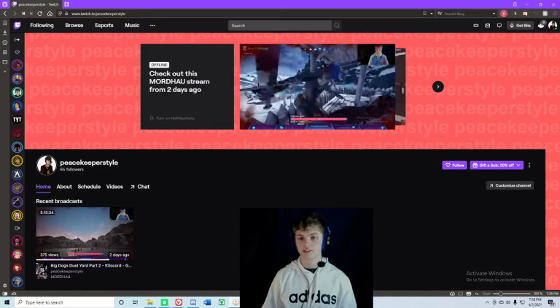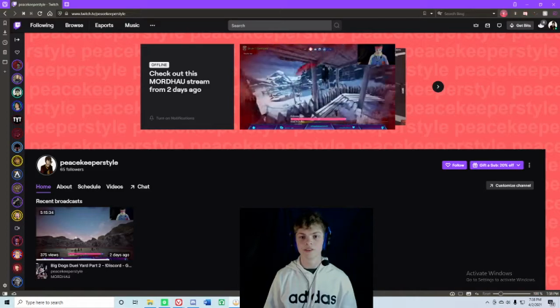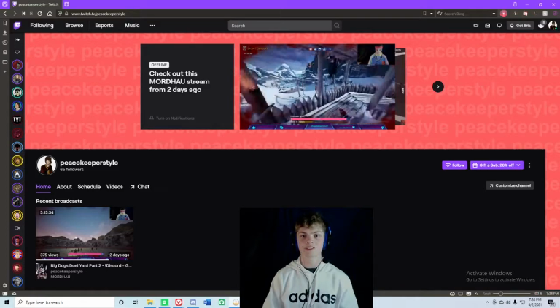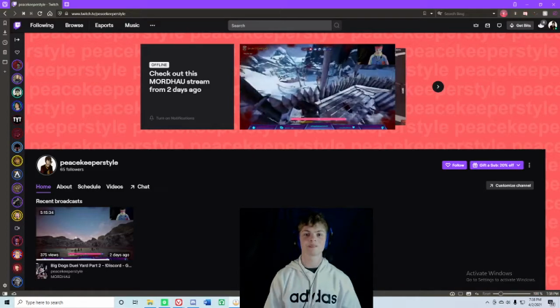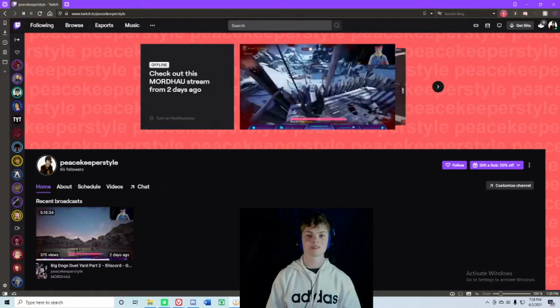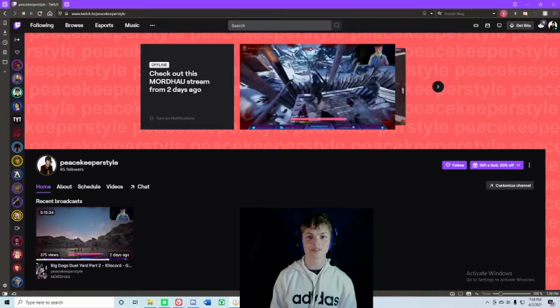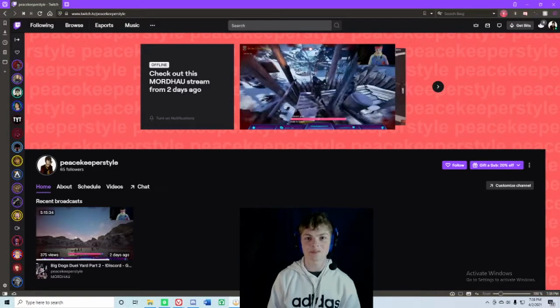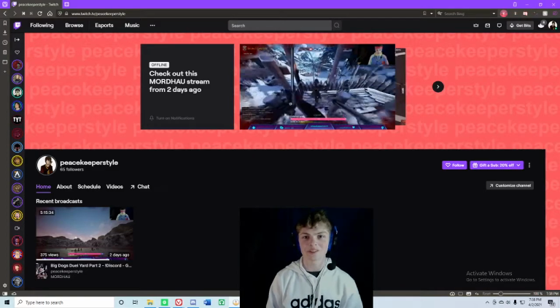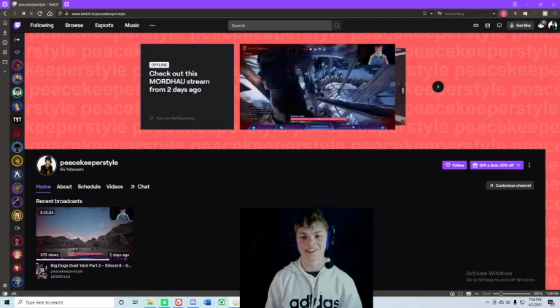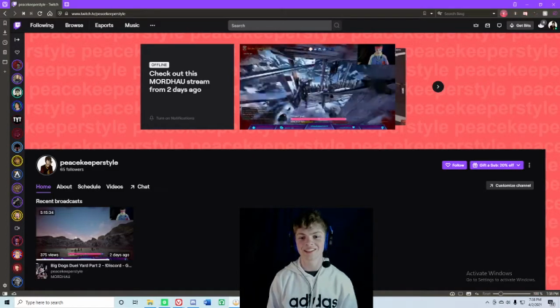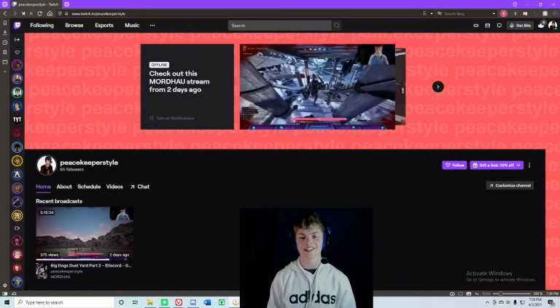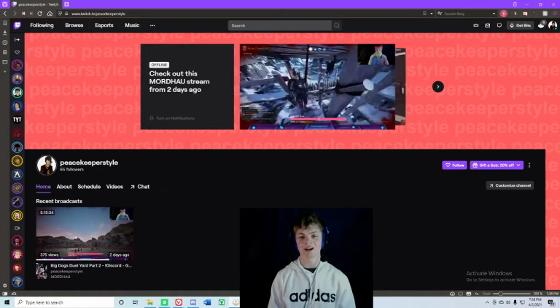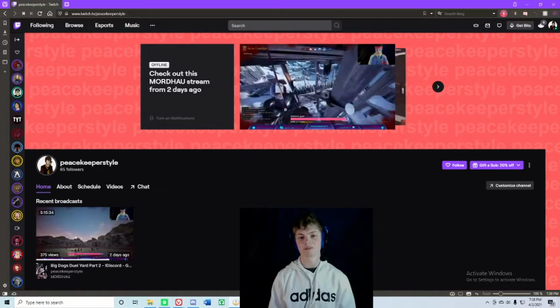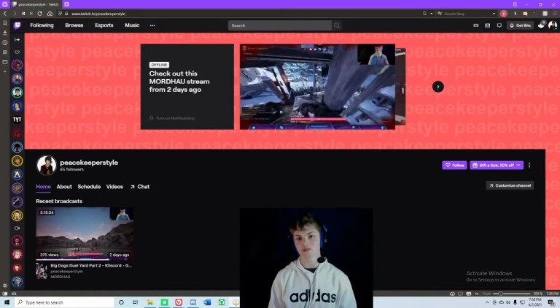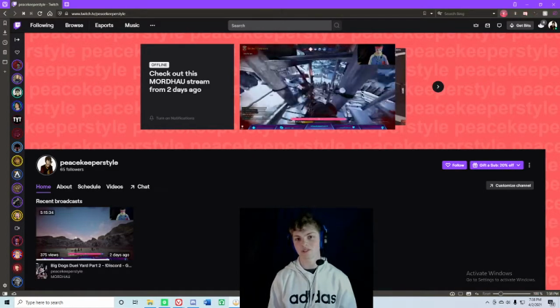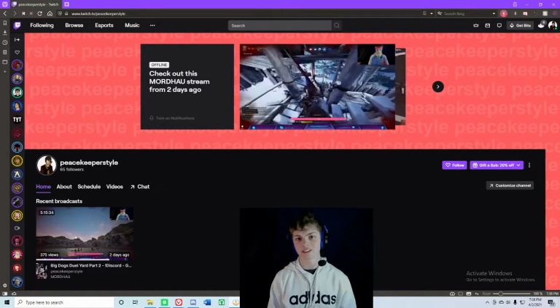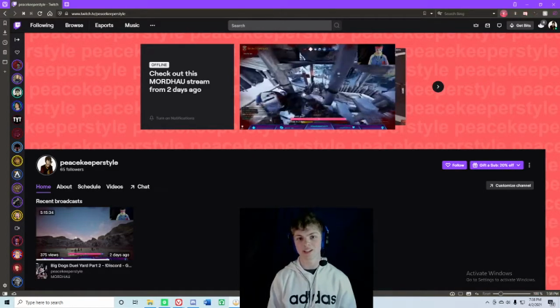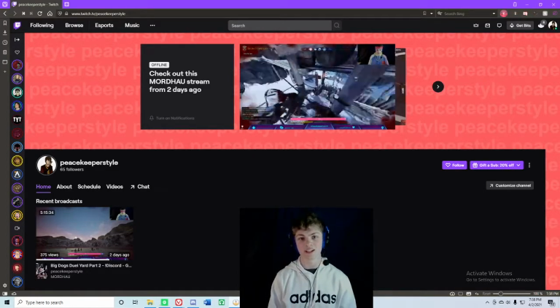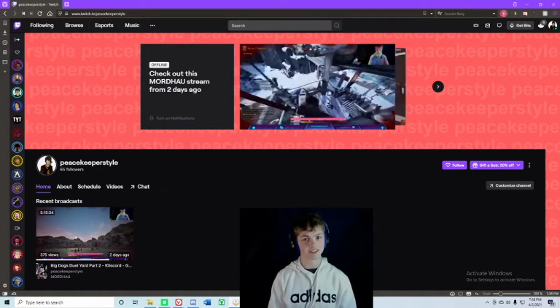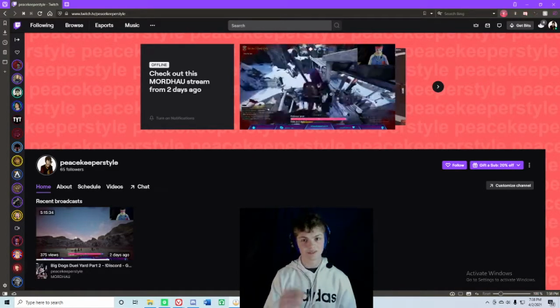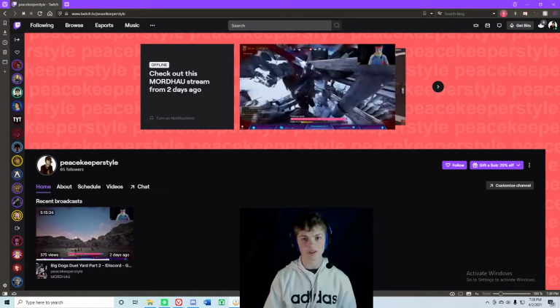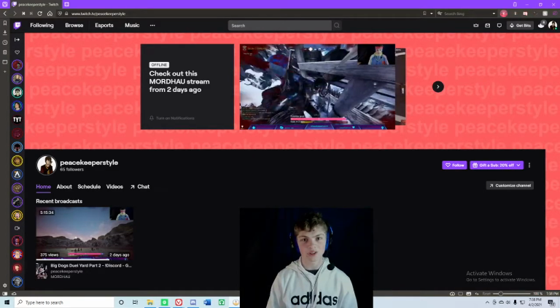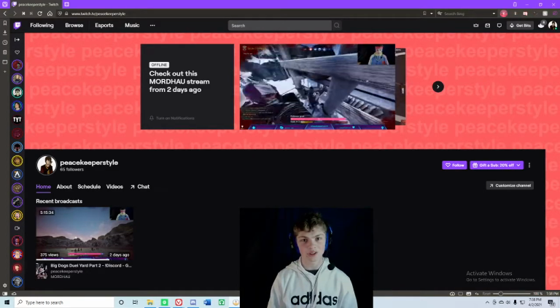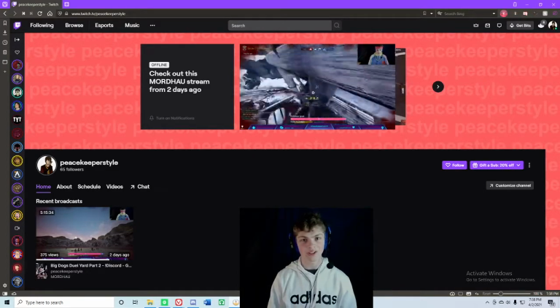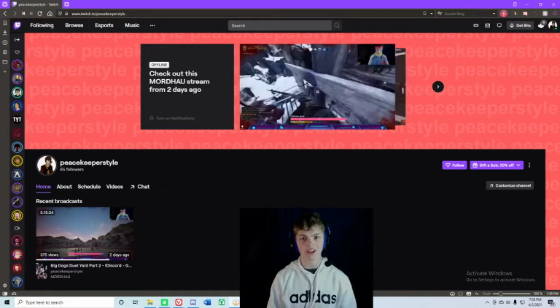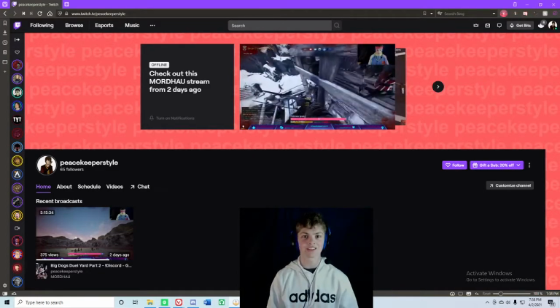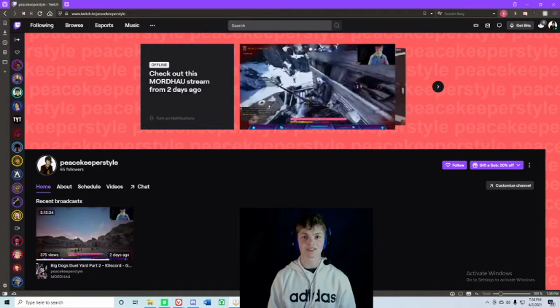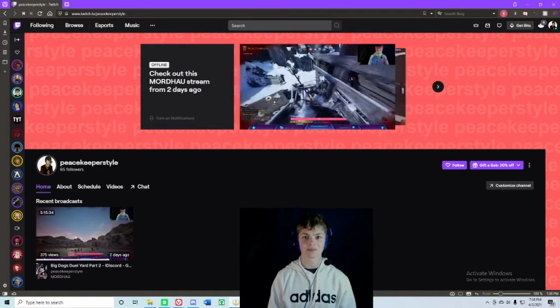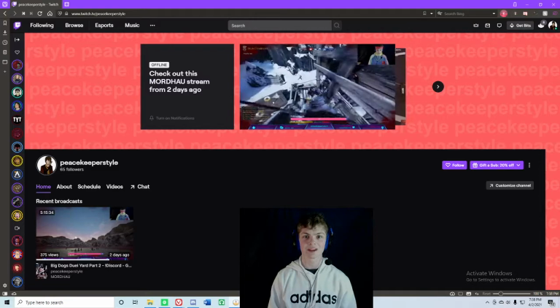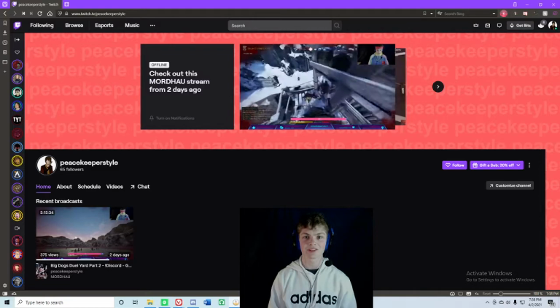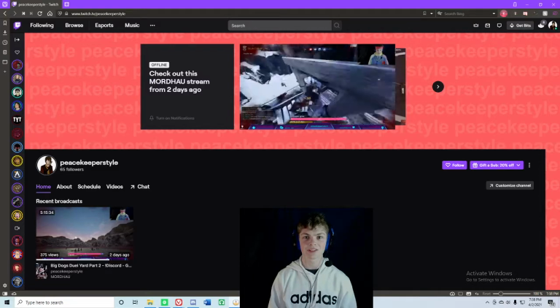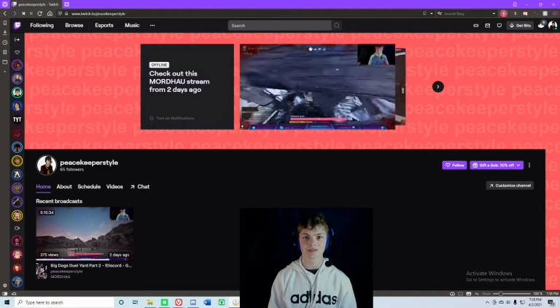Yo, what's up? This is Peacekeeper Style here. I'm a Twitch affiliate and I'd love to show you how you can save your past broadcasts.